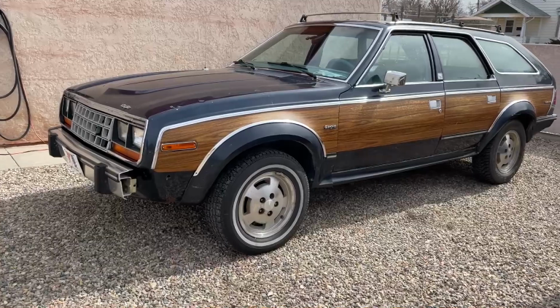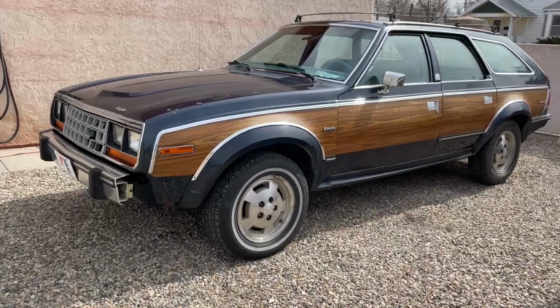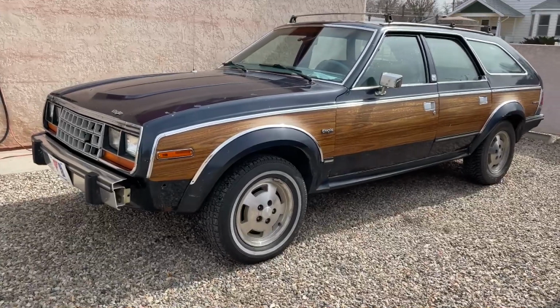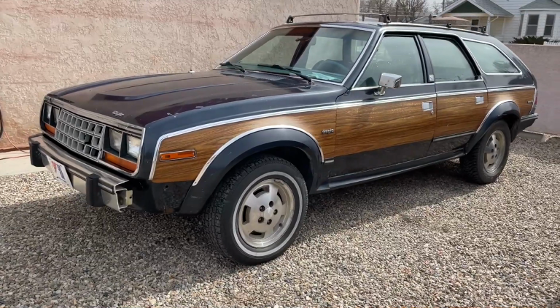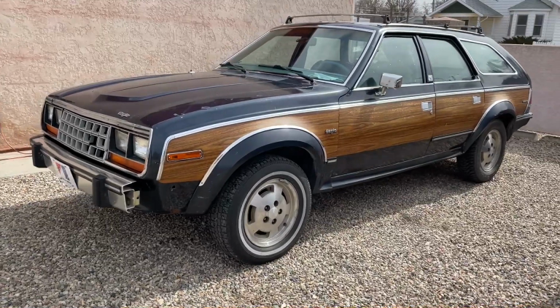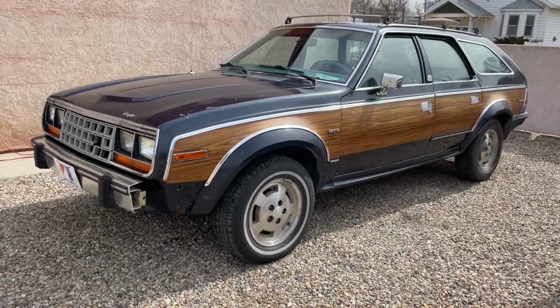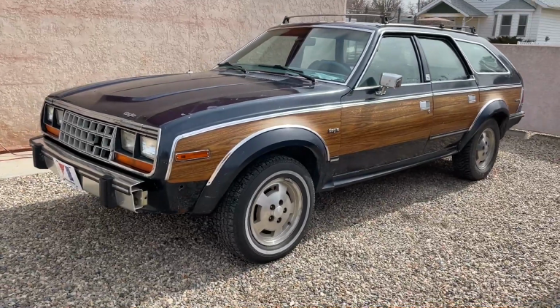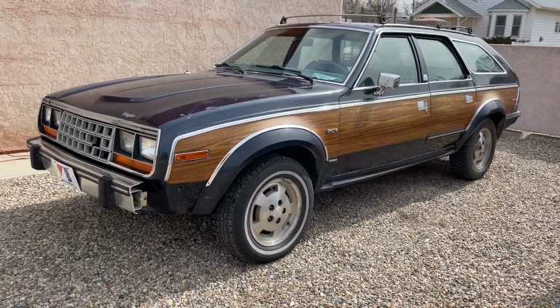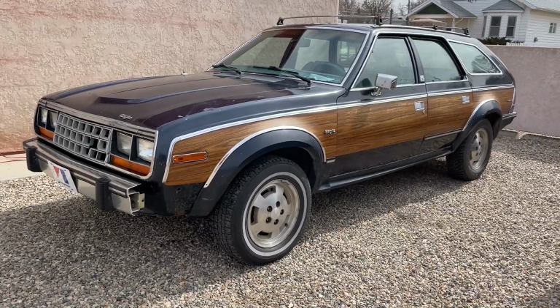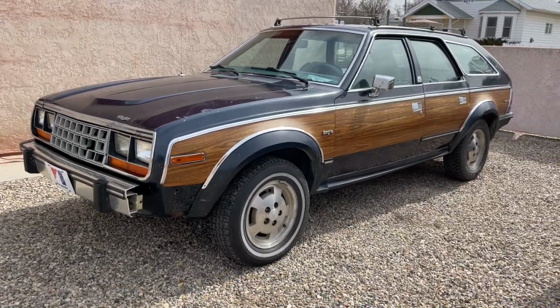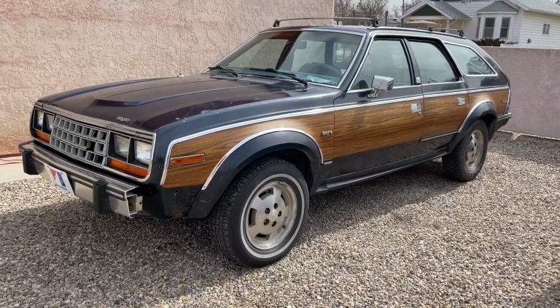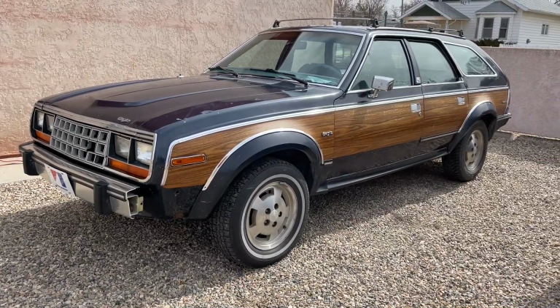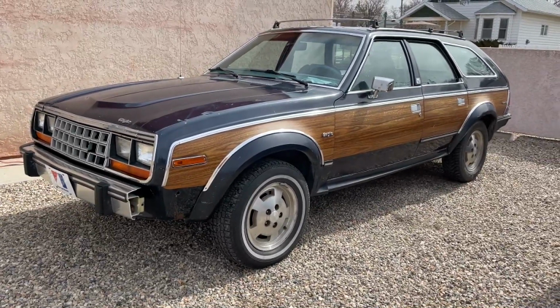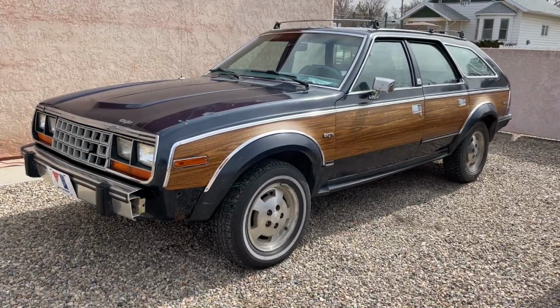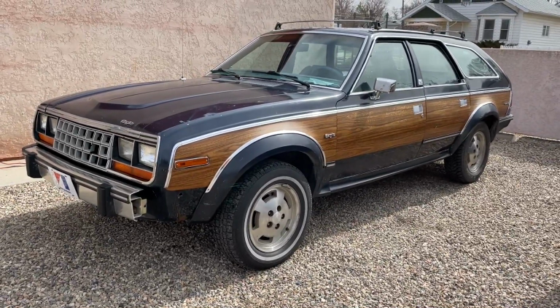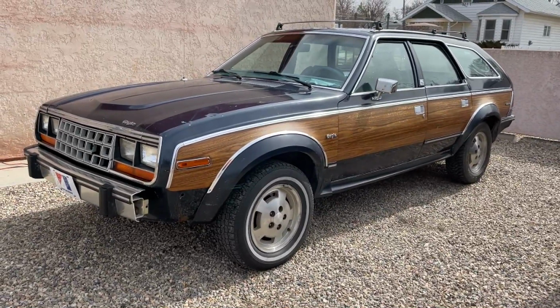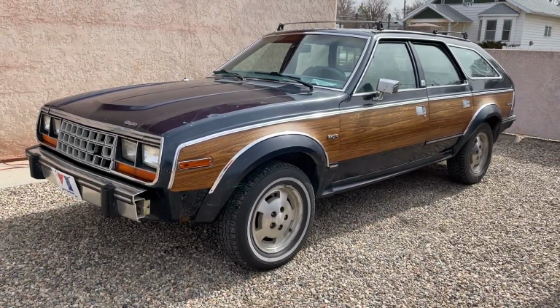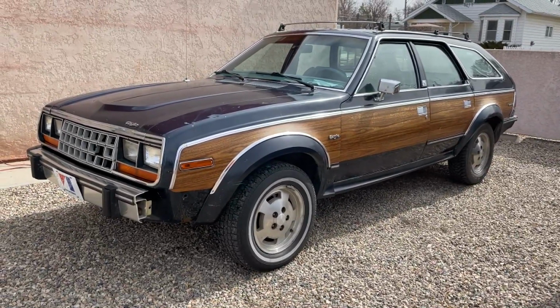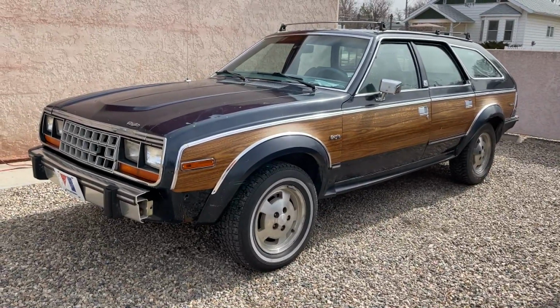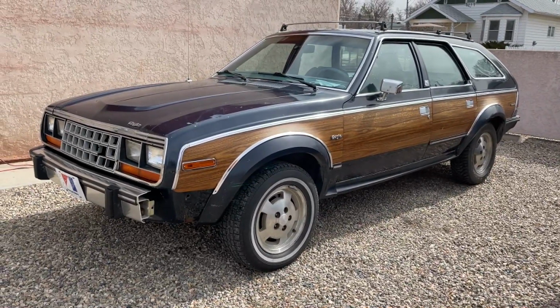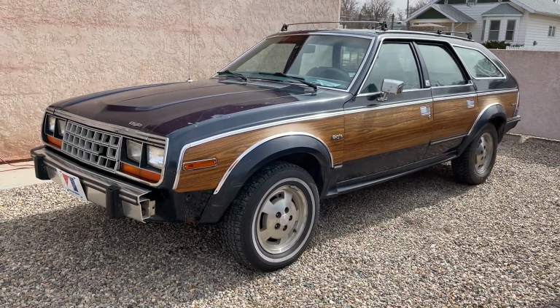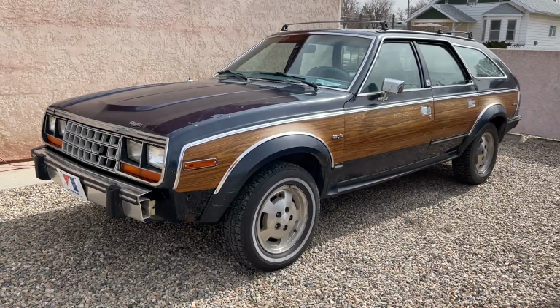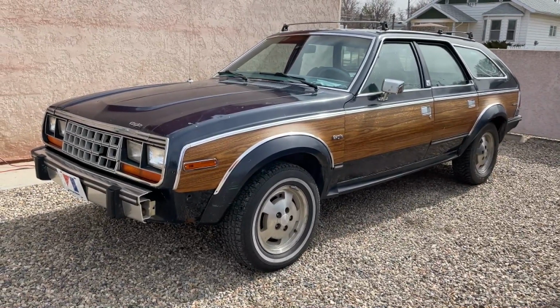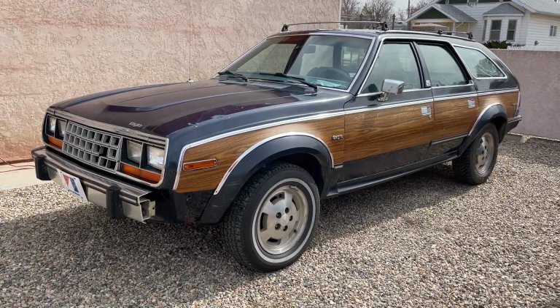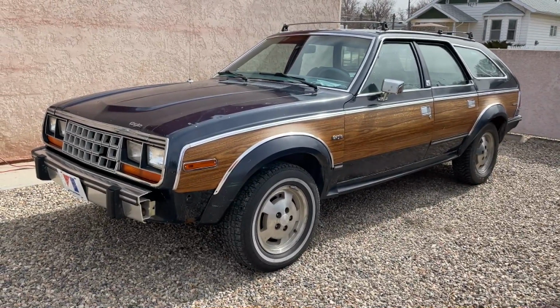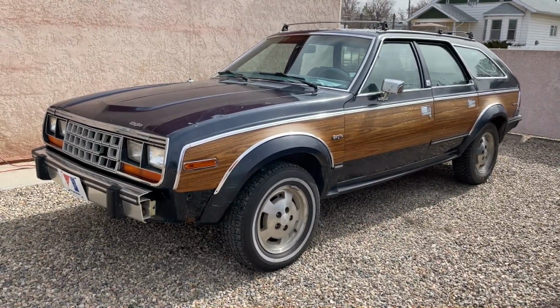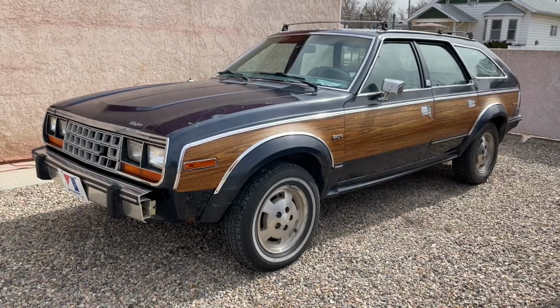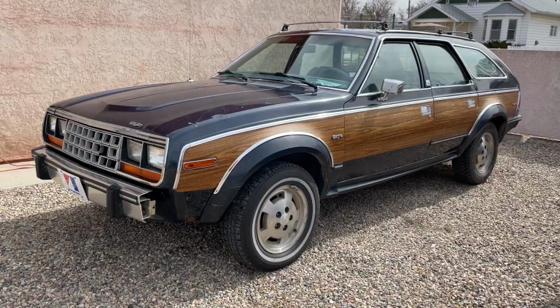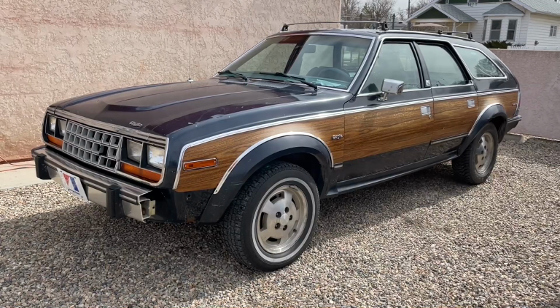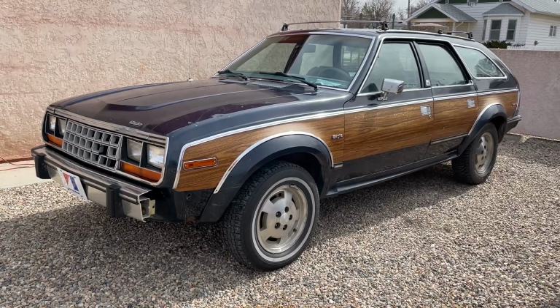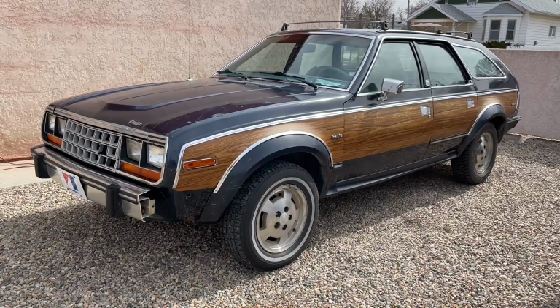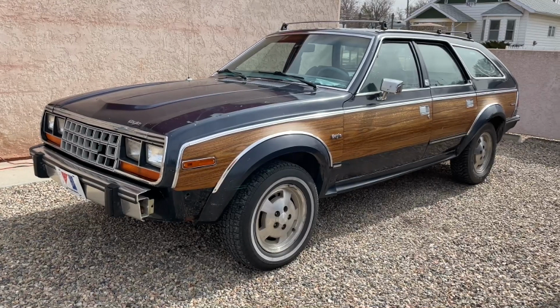So I've just been tinkering on this thing. I replaced the valve cover gasket because it was leaking badly and did a few other things.